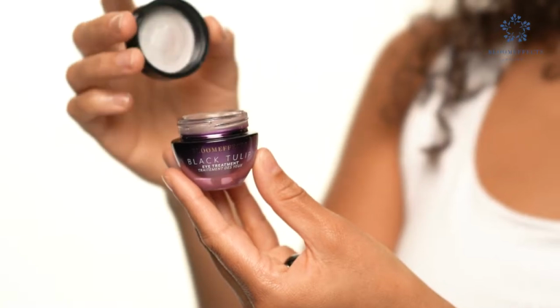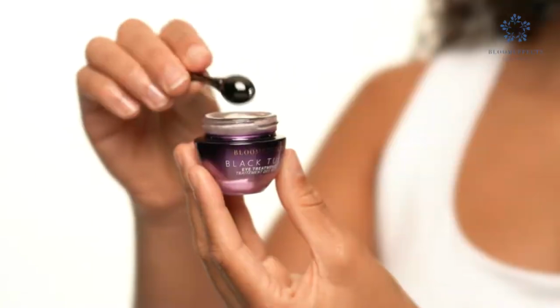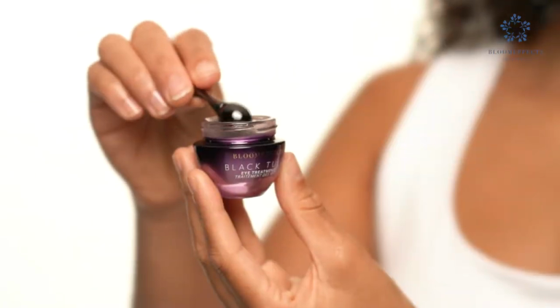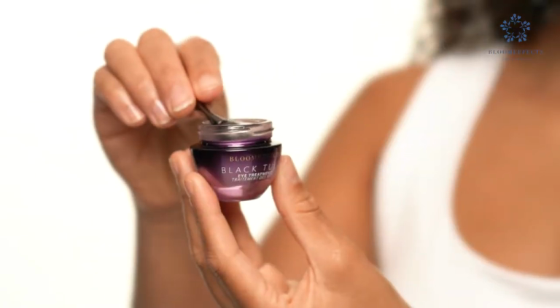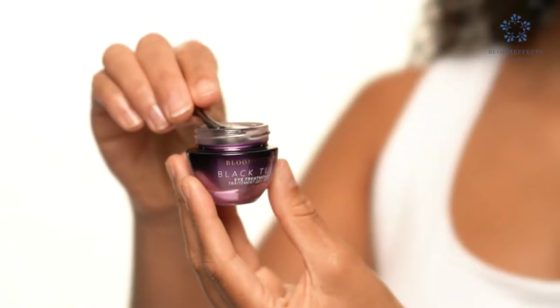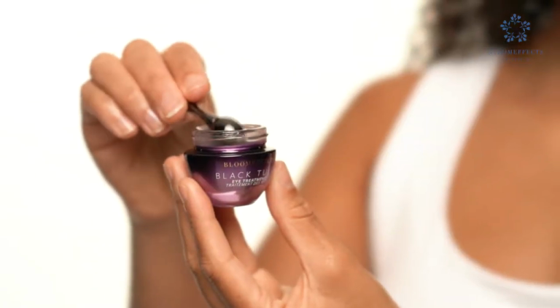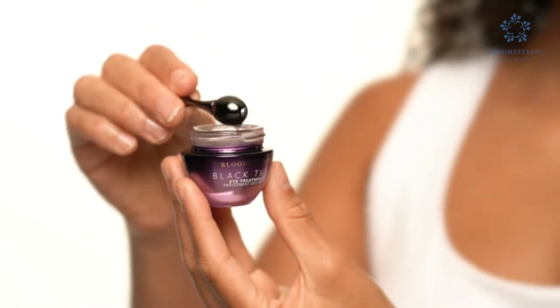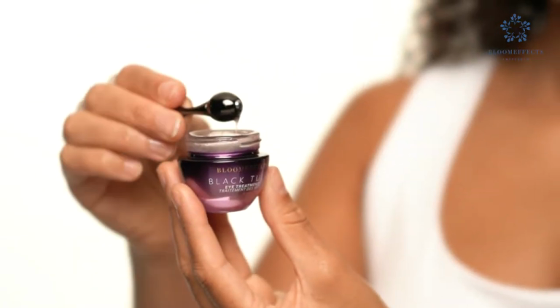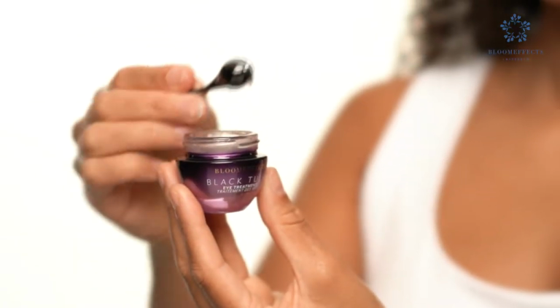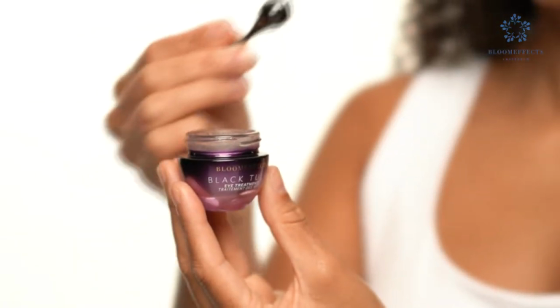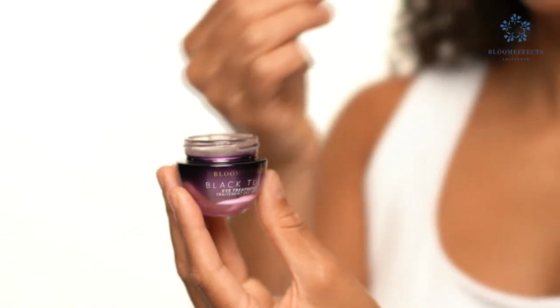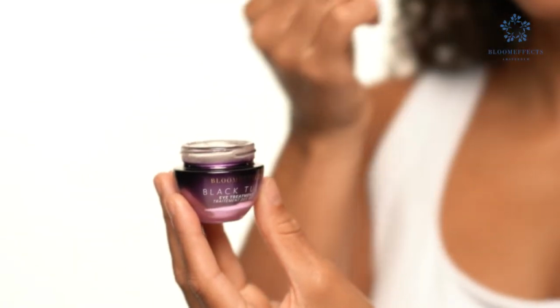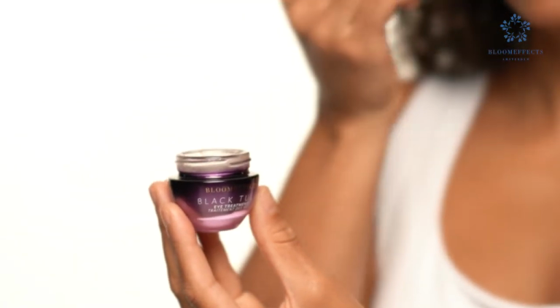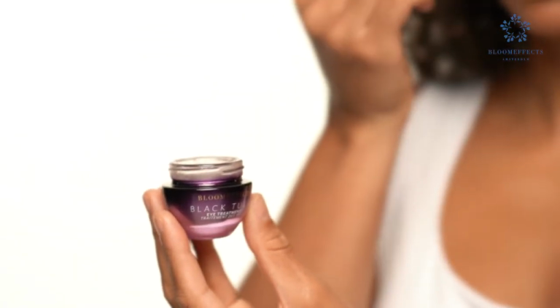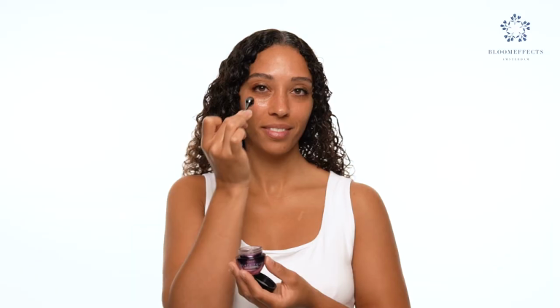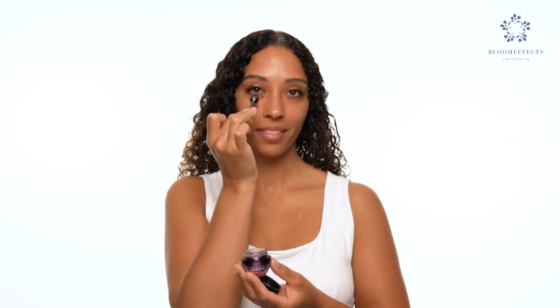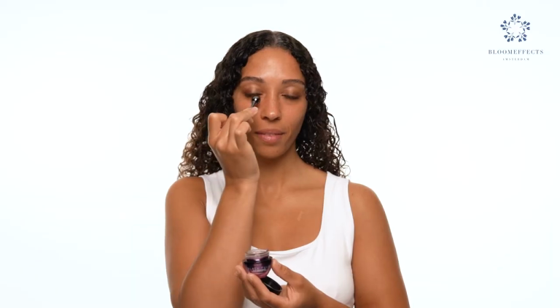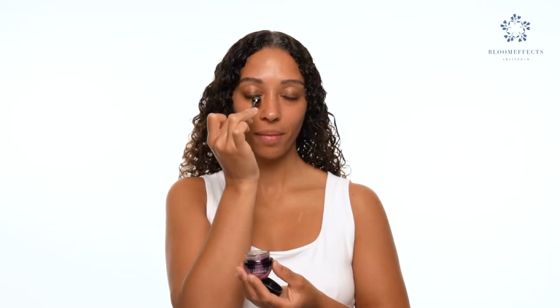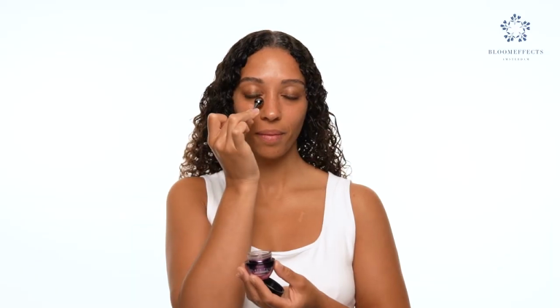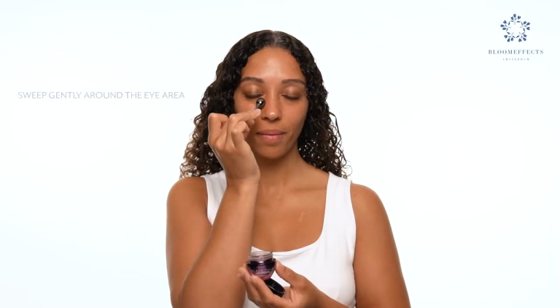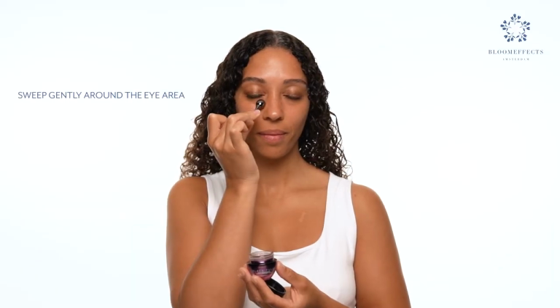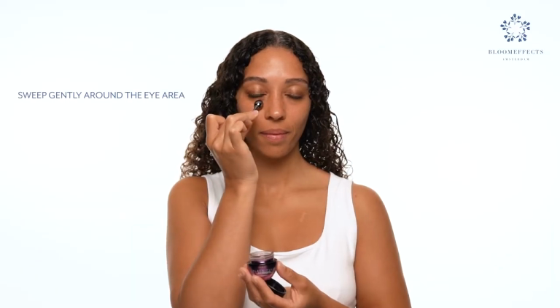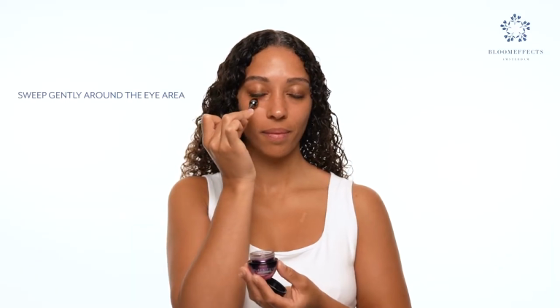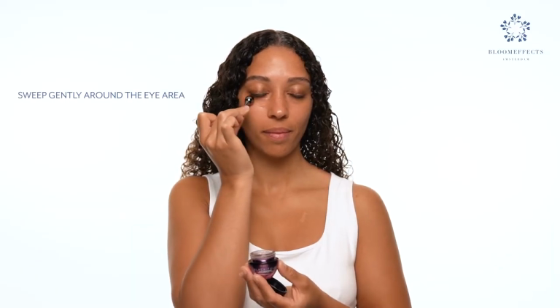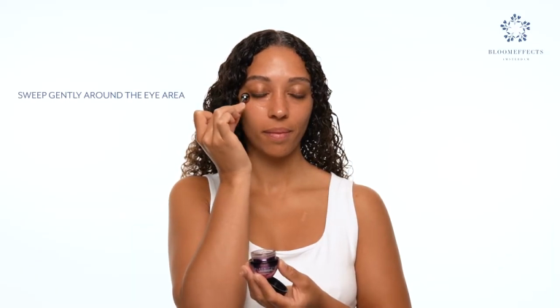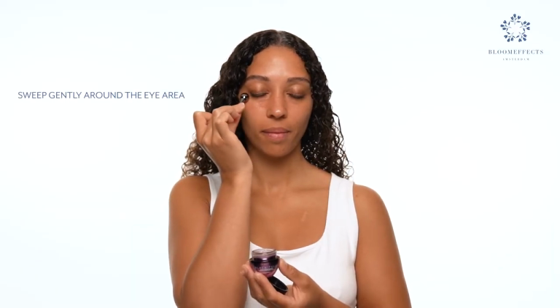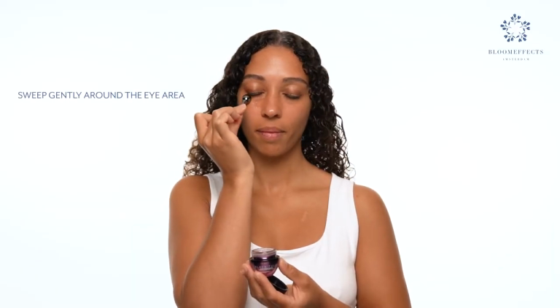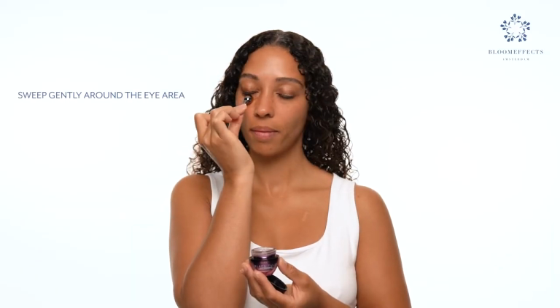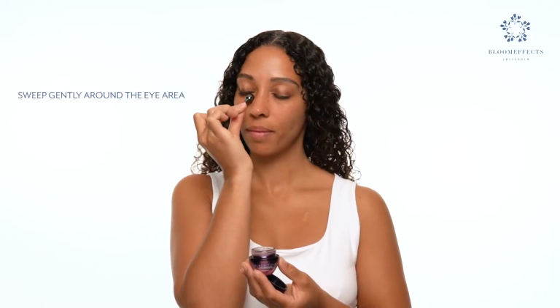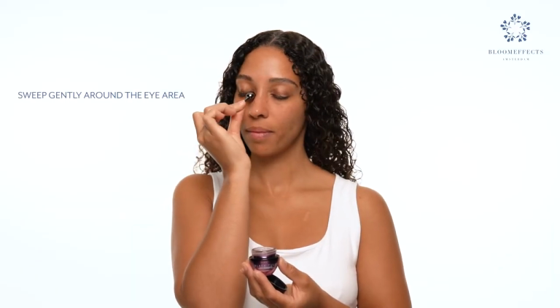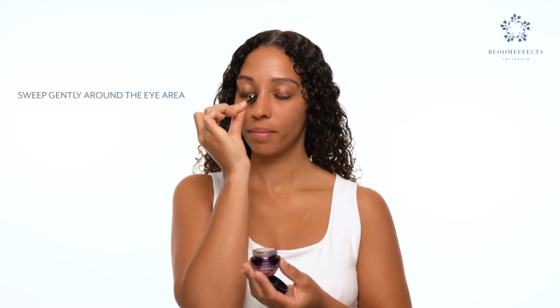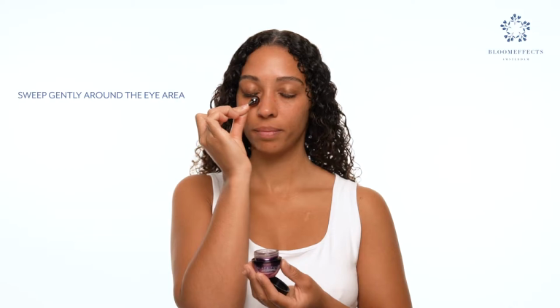Dip the roller directly into the gel serum, sweeping gently 360 around the eye area.